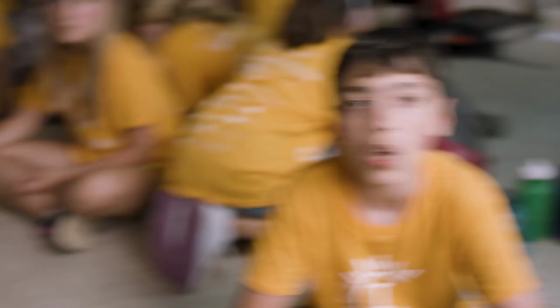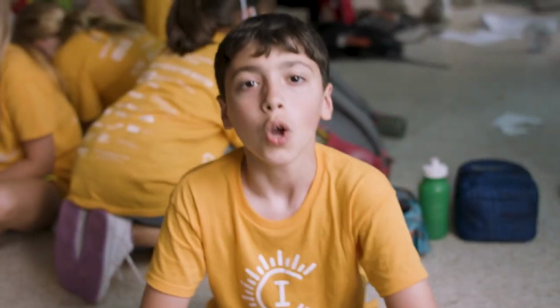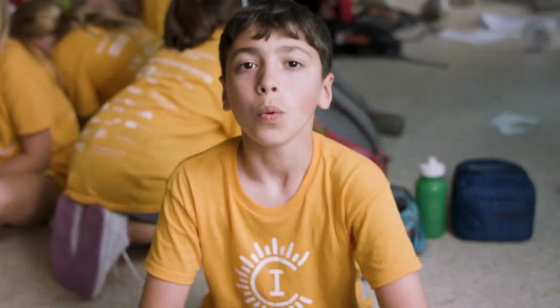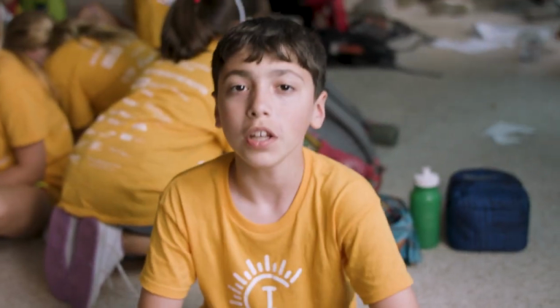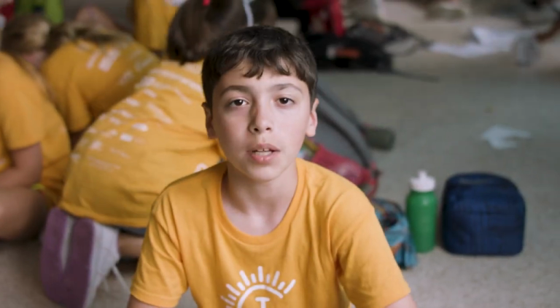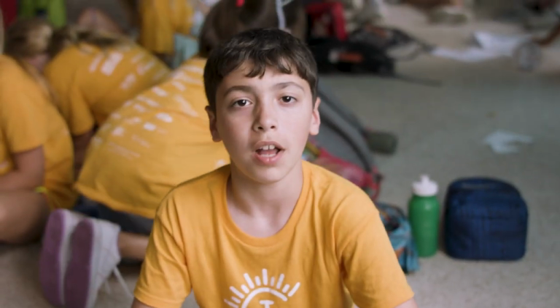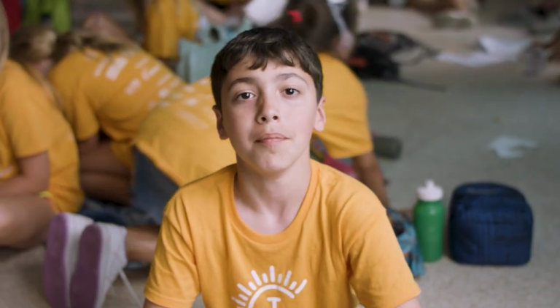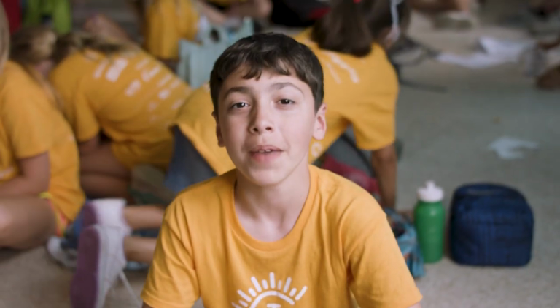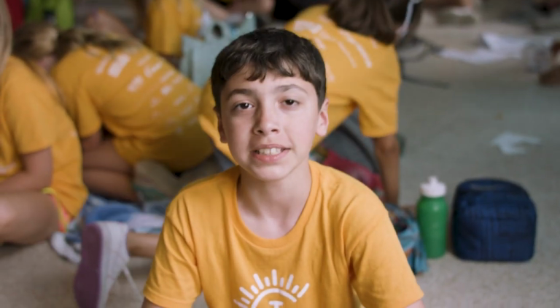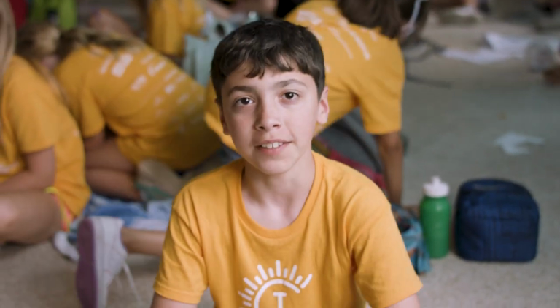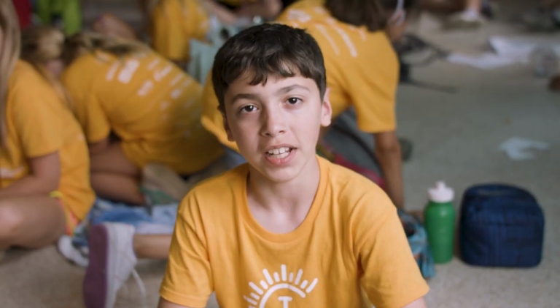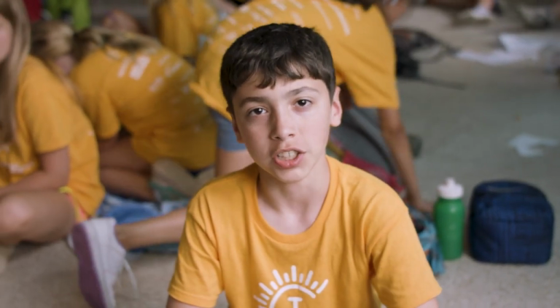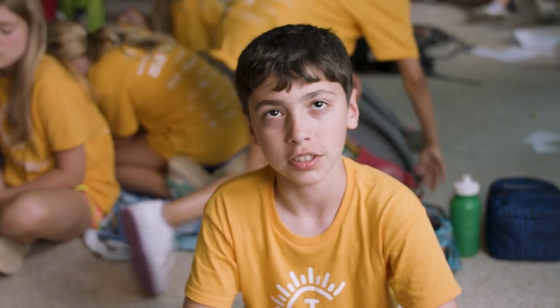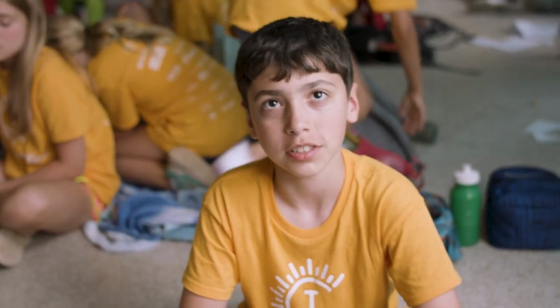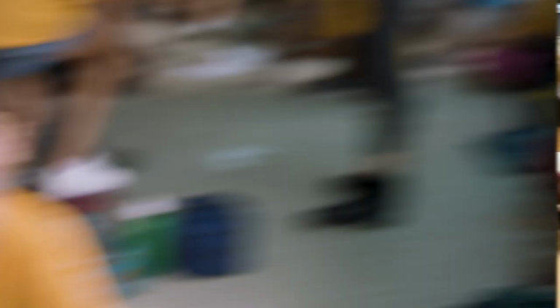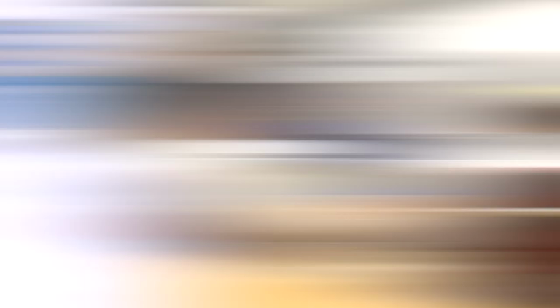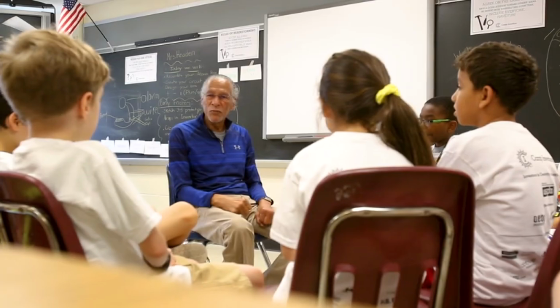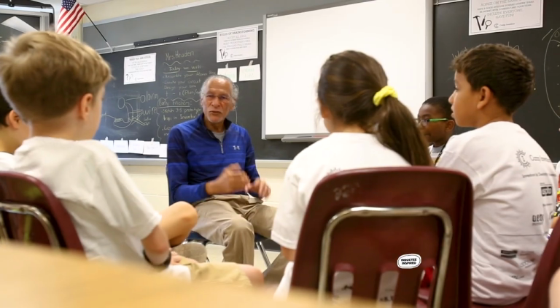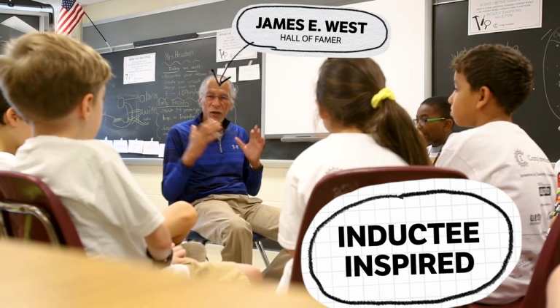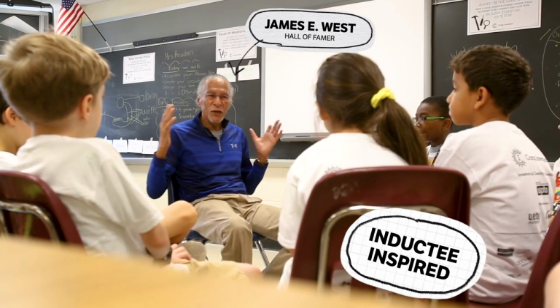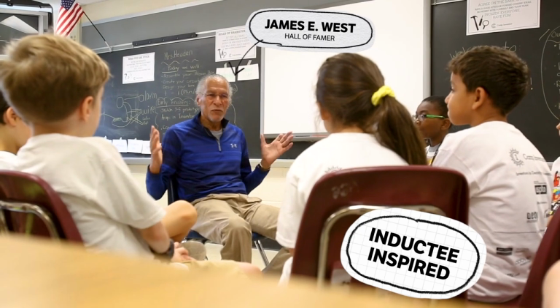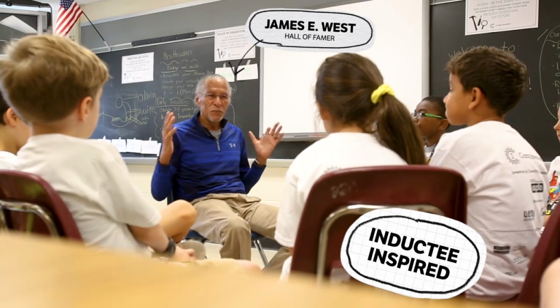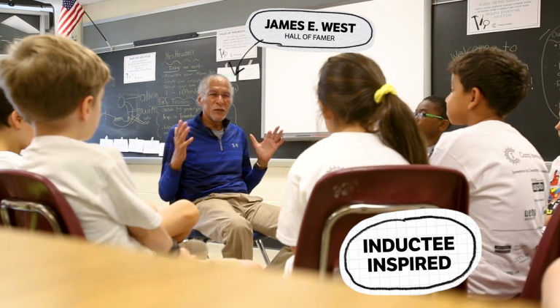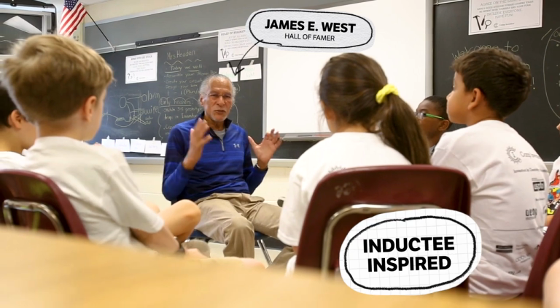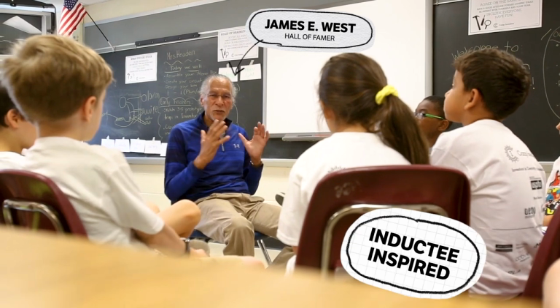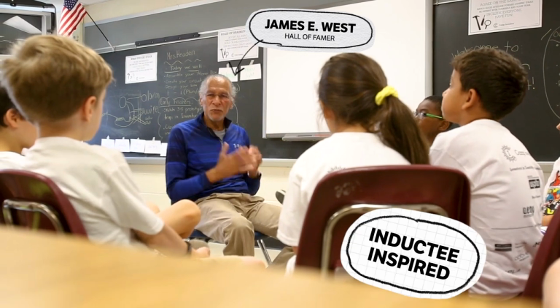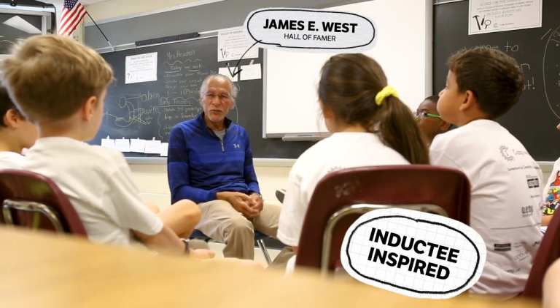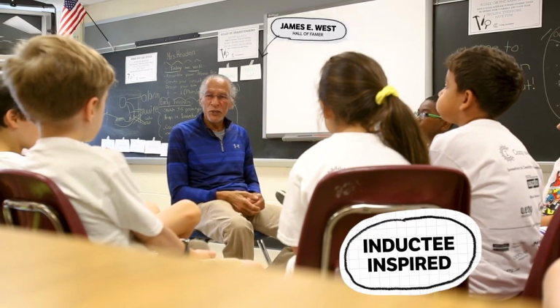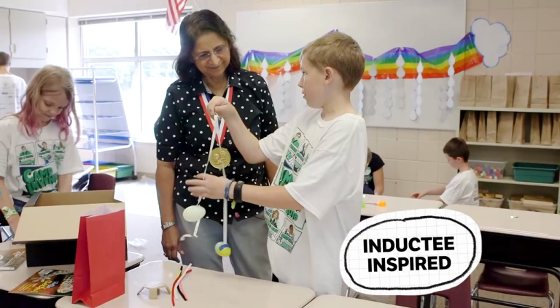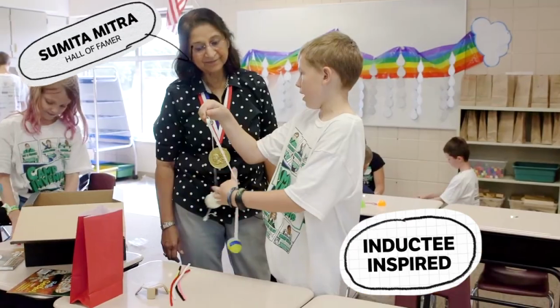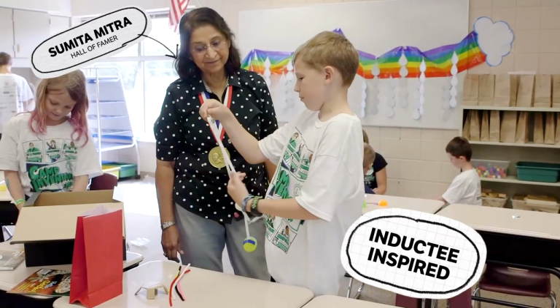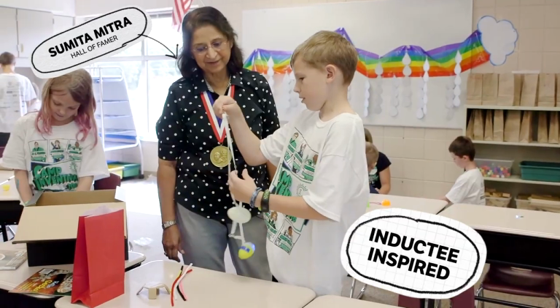We learn about amazing inventors. Everything we do is inspired by the National Inventors Hall of Famers.